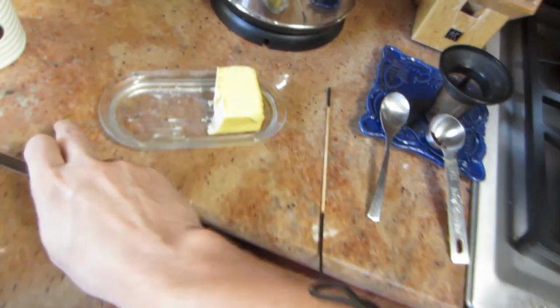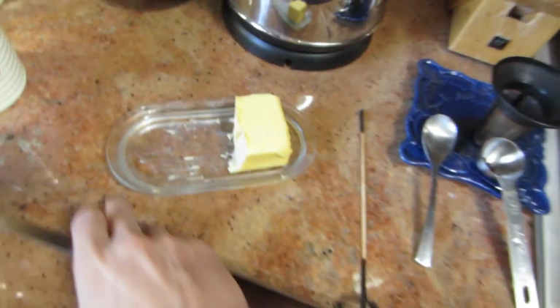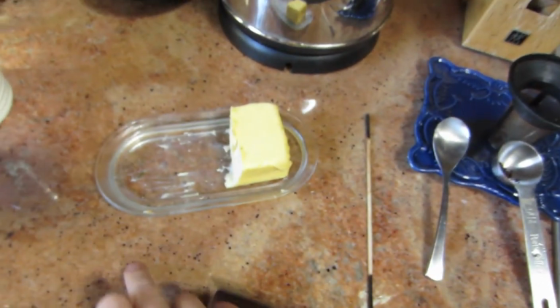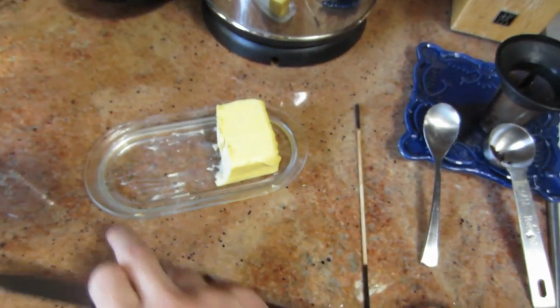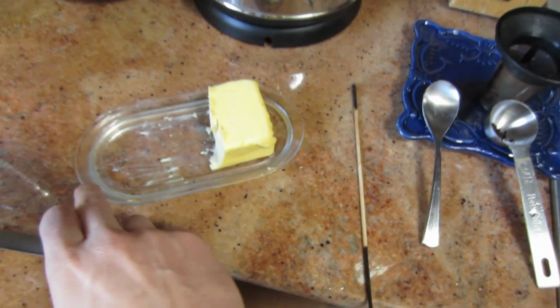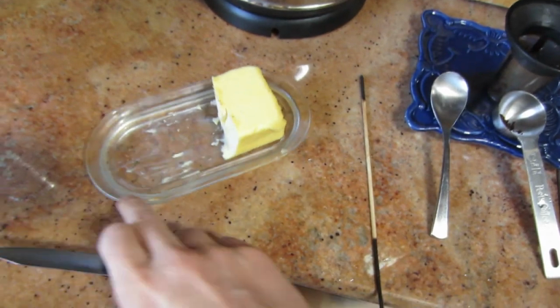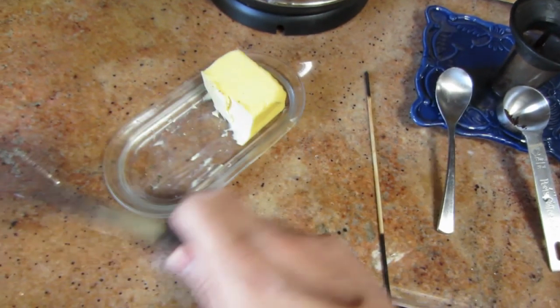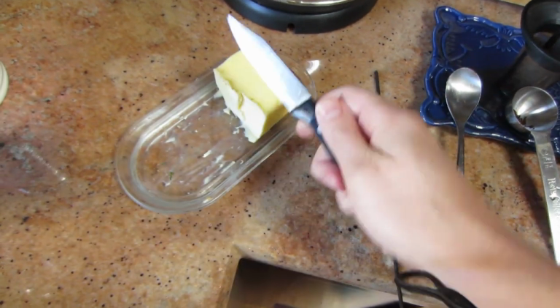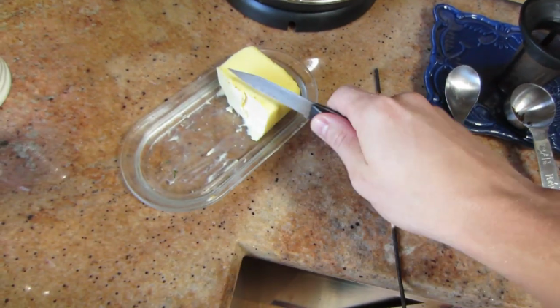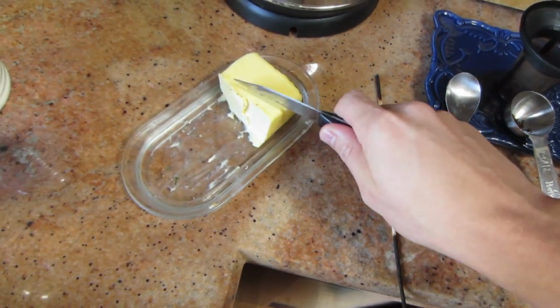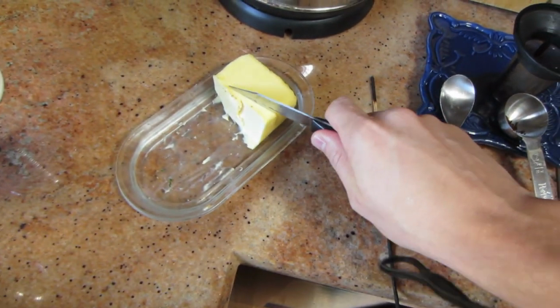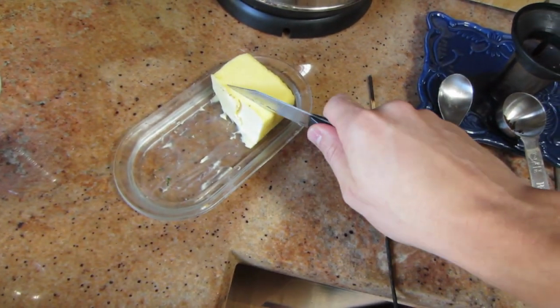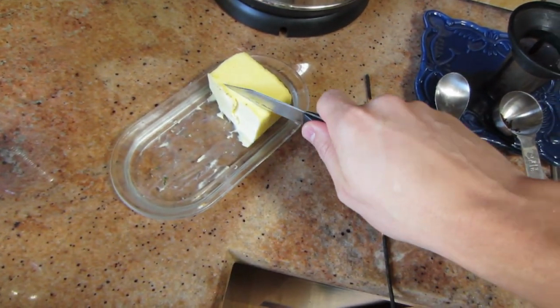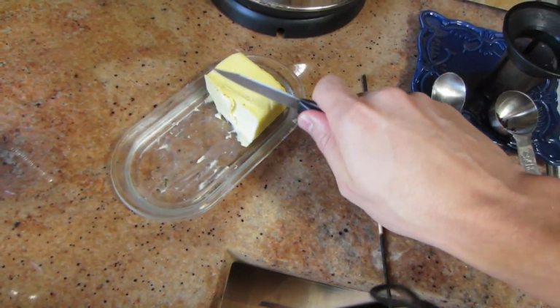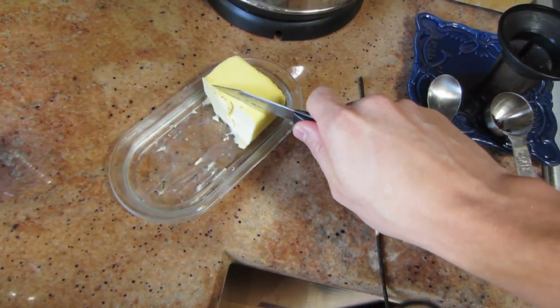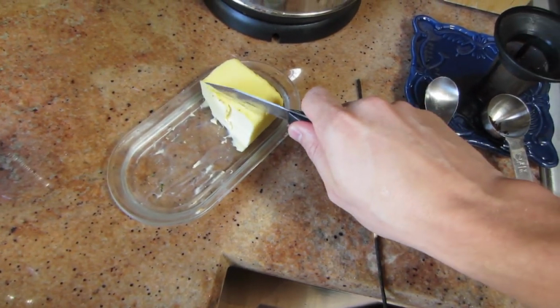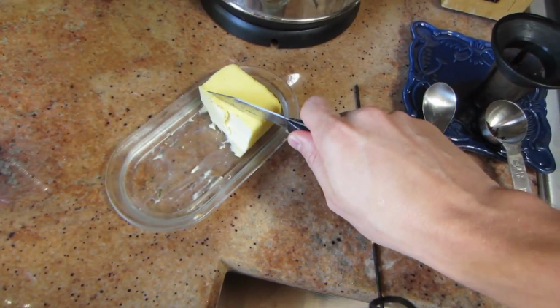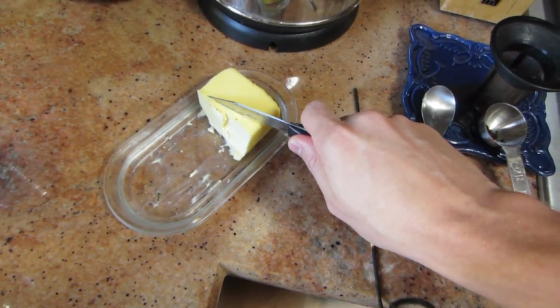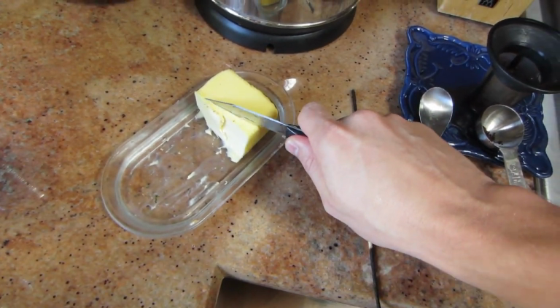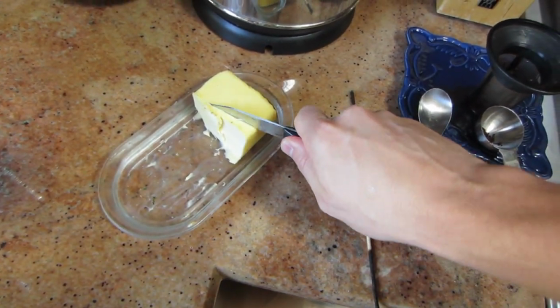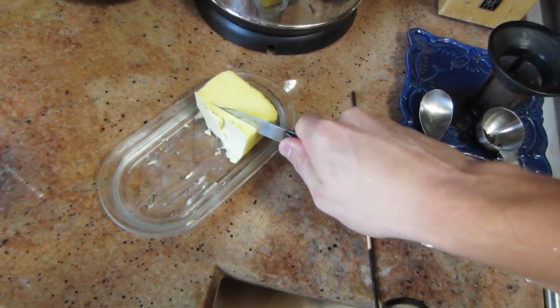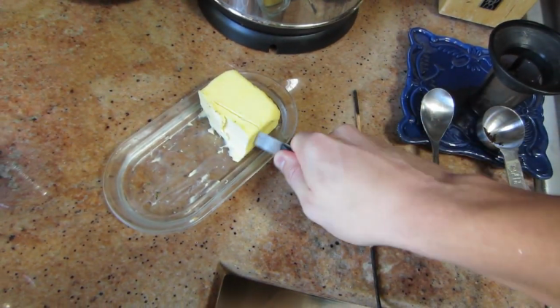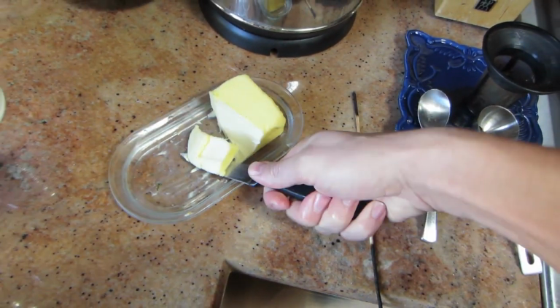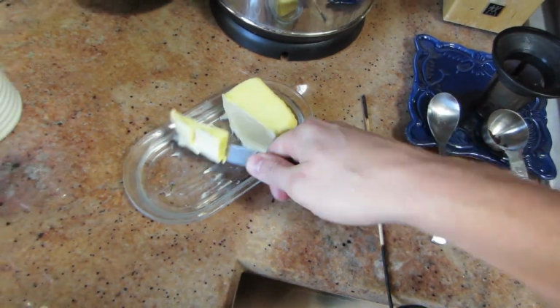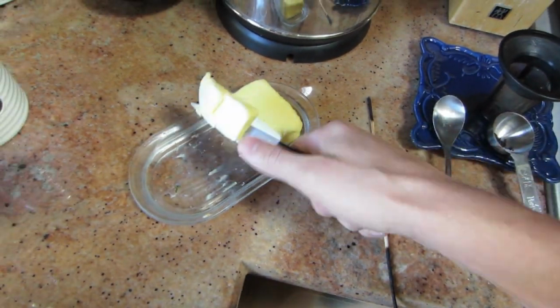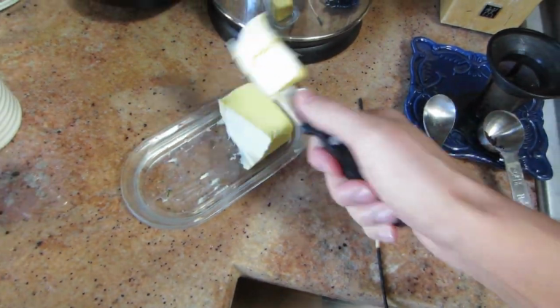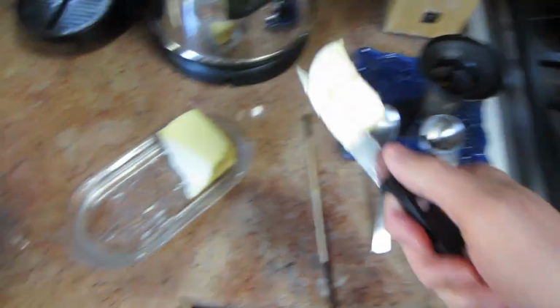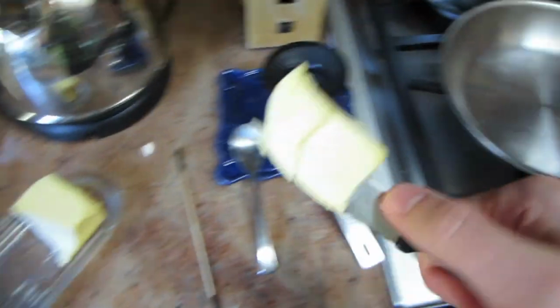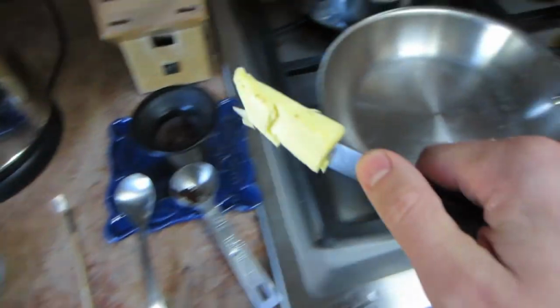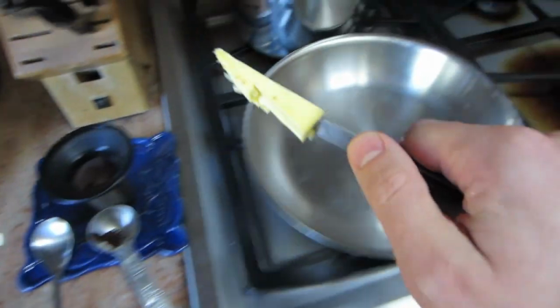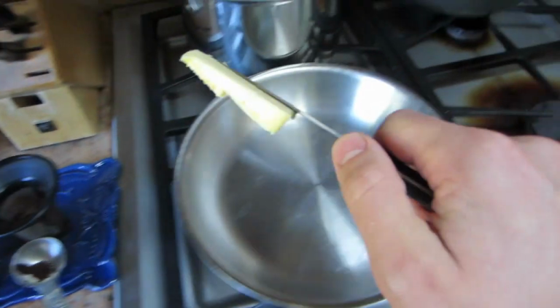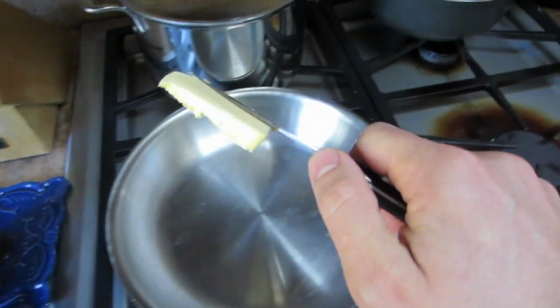So we take a good chunk of grass-fed butter here — this is the good stuff. Fights inflammation, you want a good chunk.